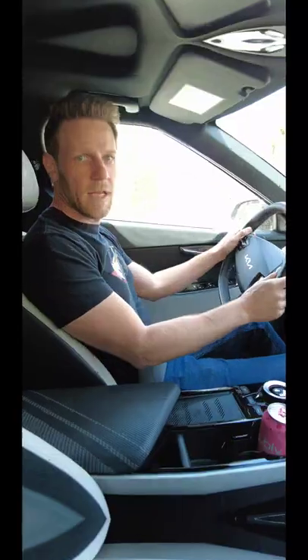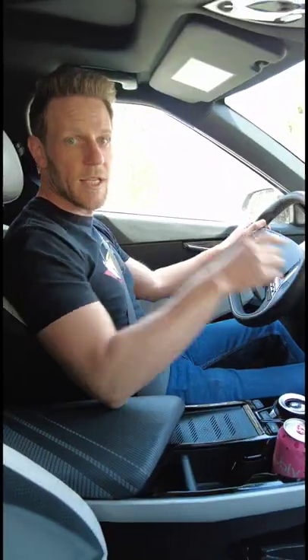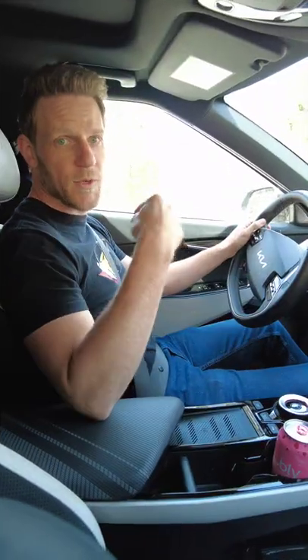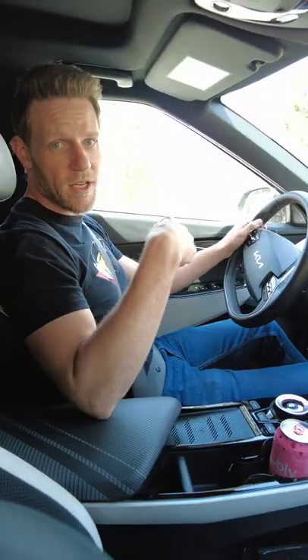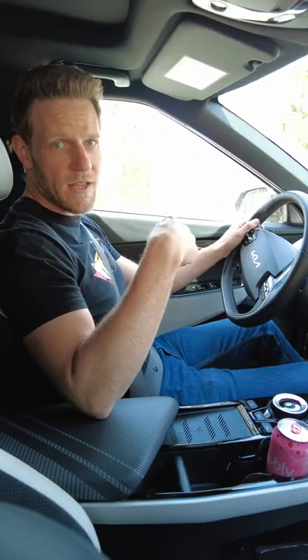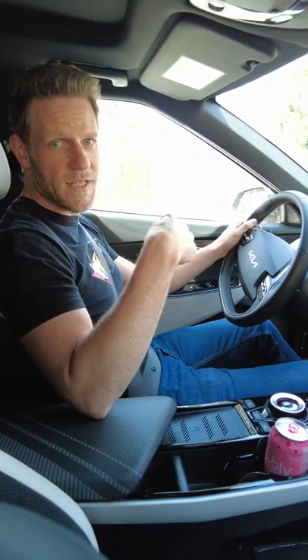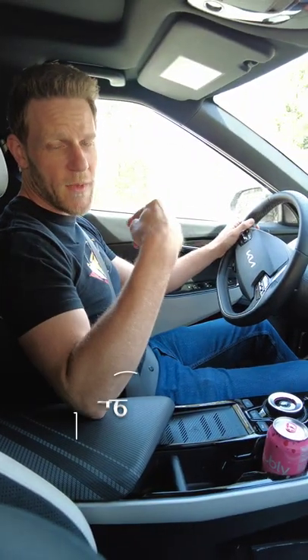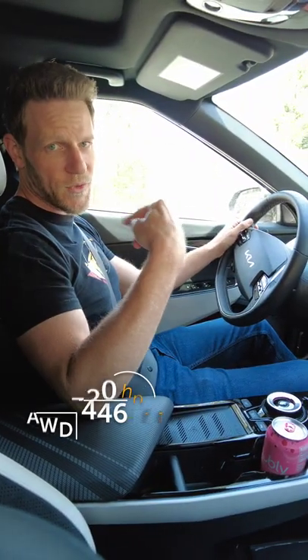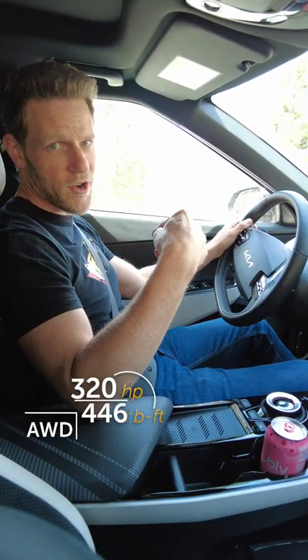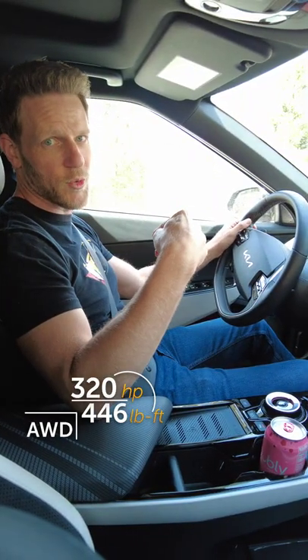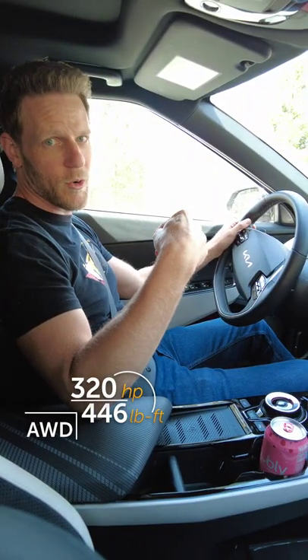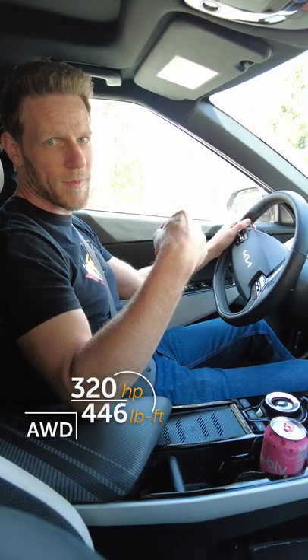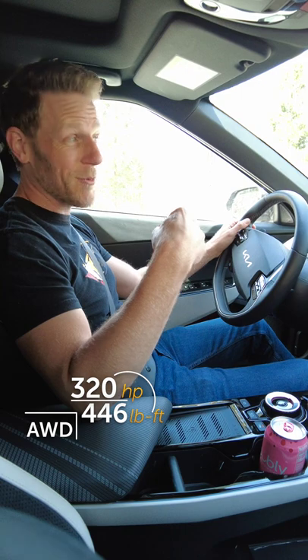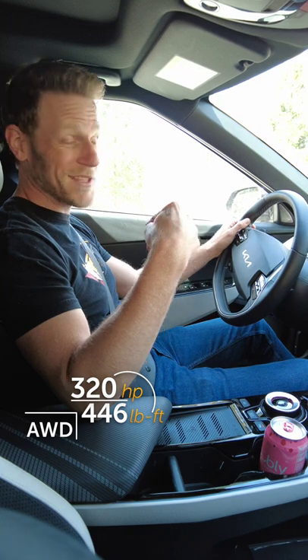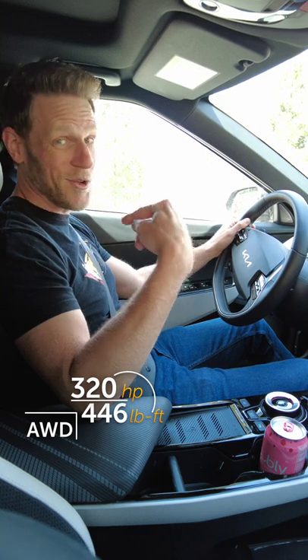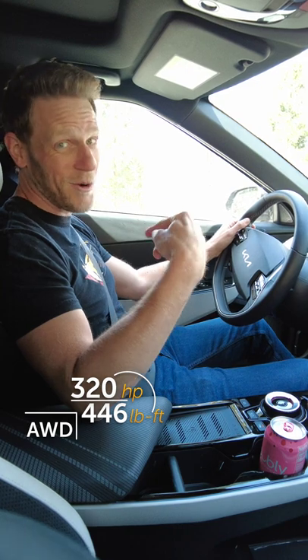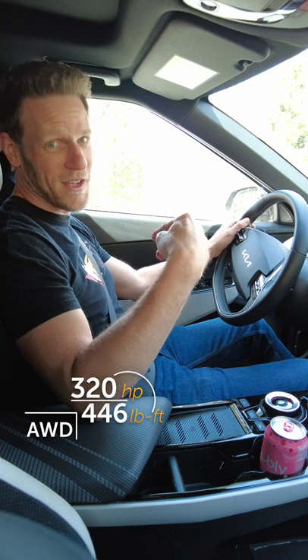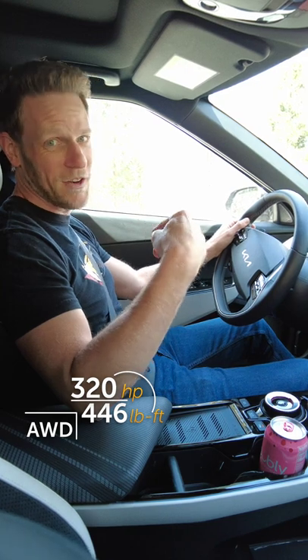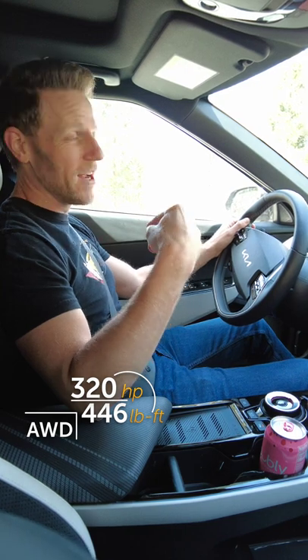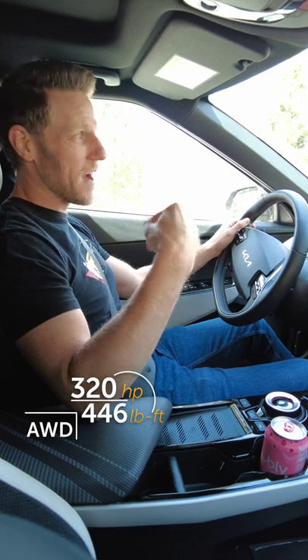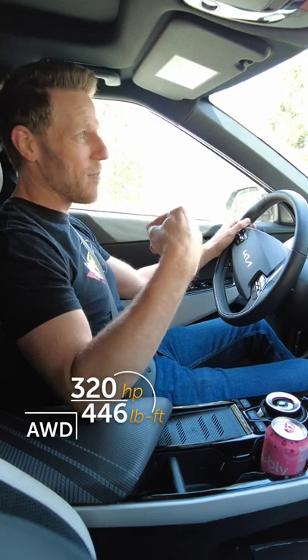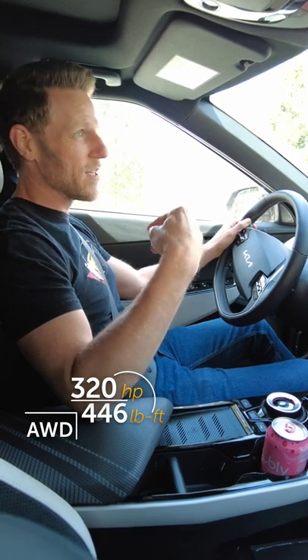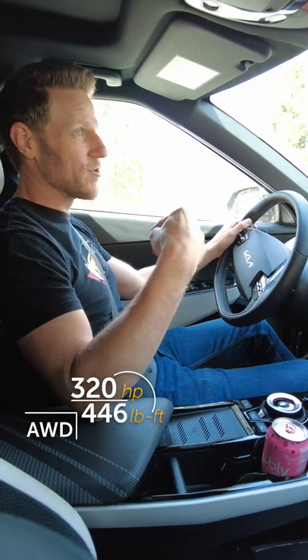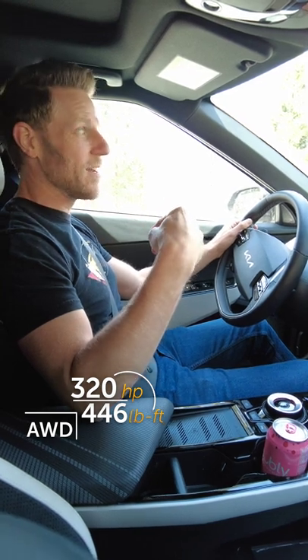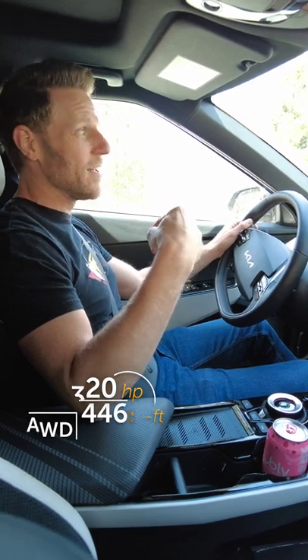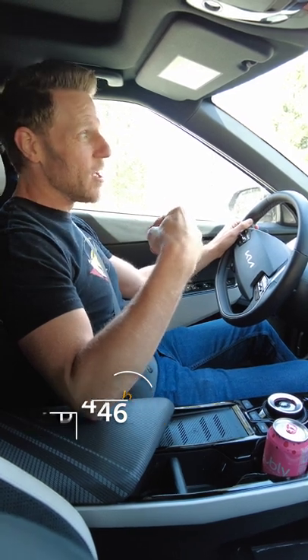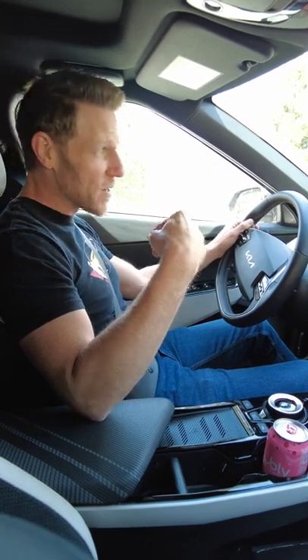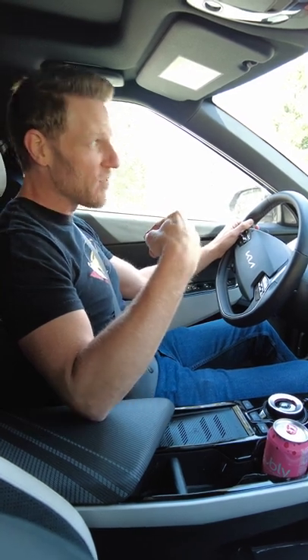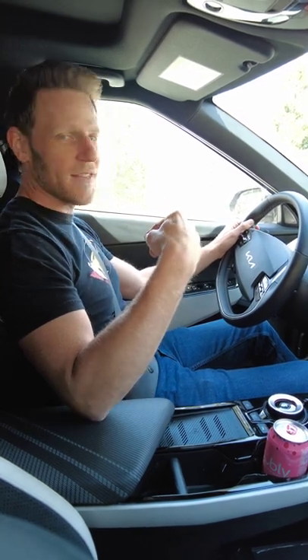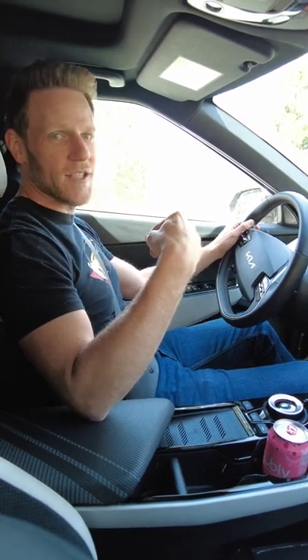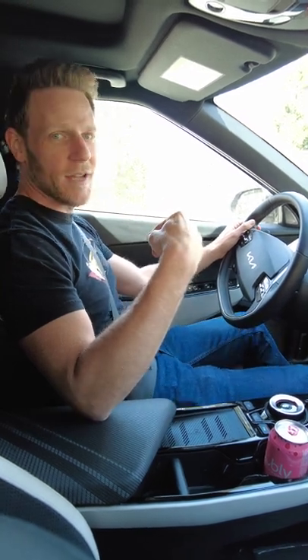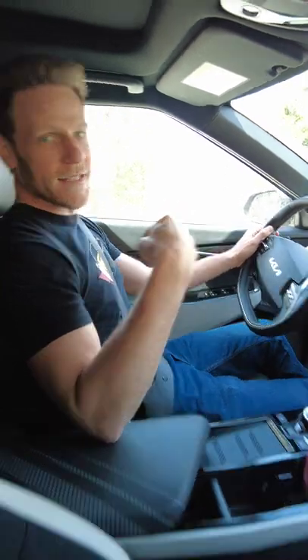This particular EV6 makes 320 horsepower, but it's the torque figure that I'm most interested in, especially the fact that it's so instant.